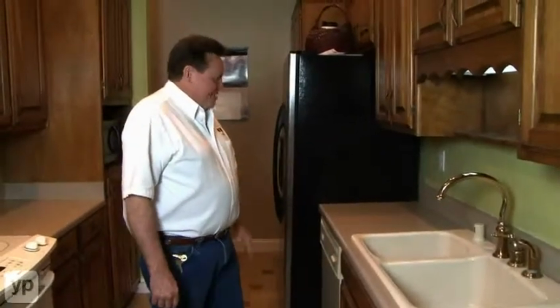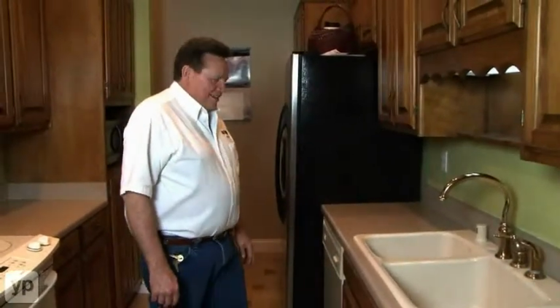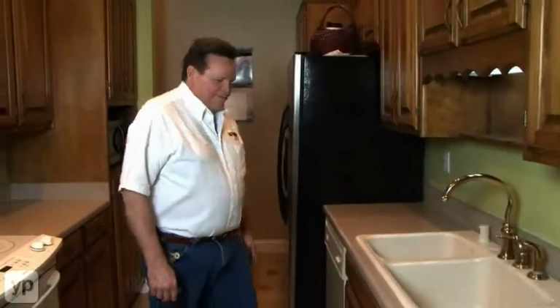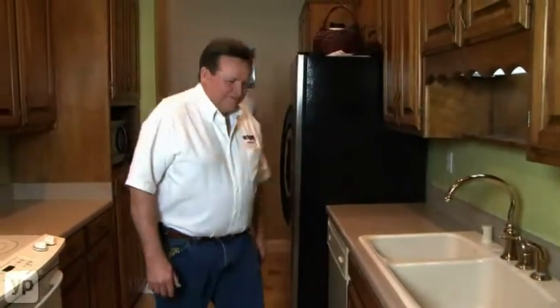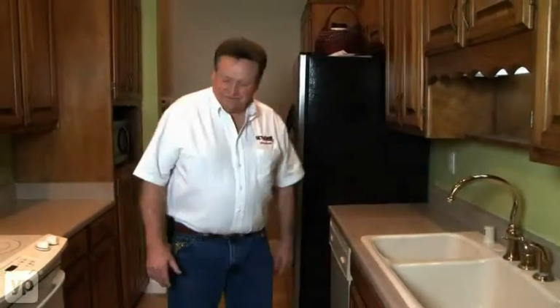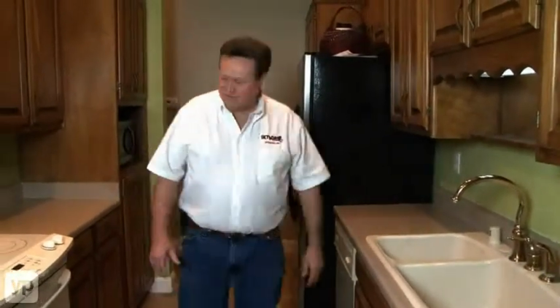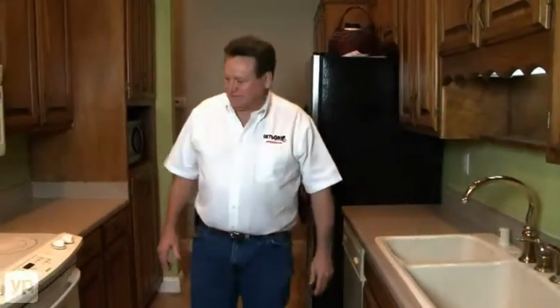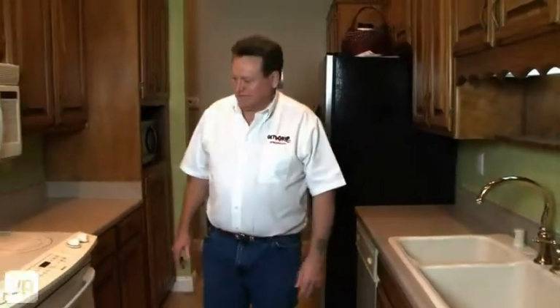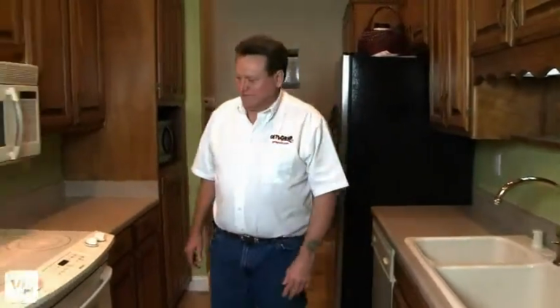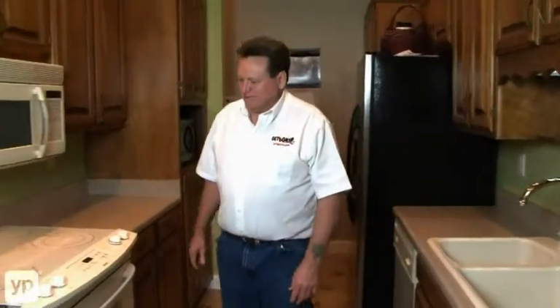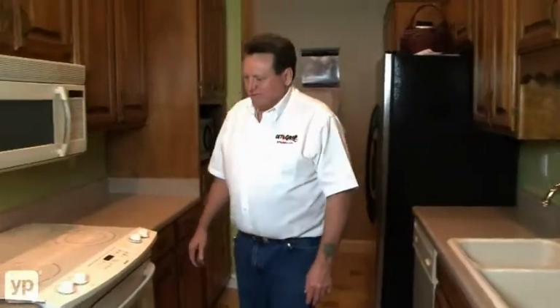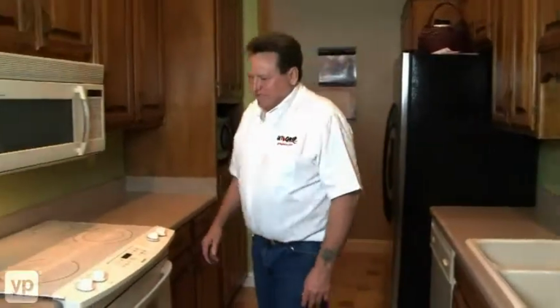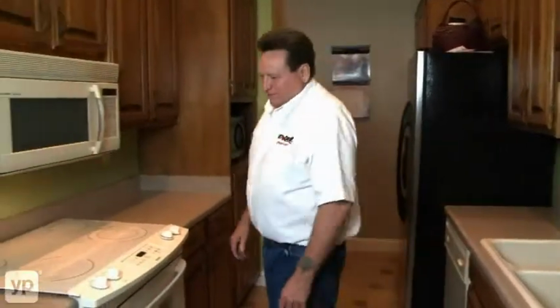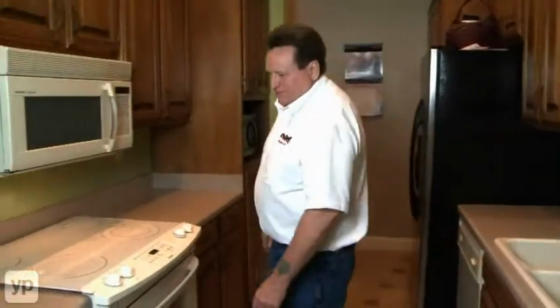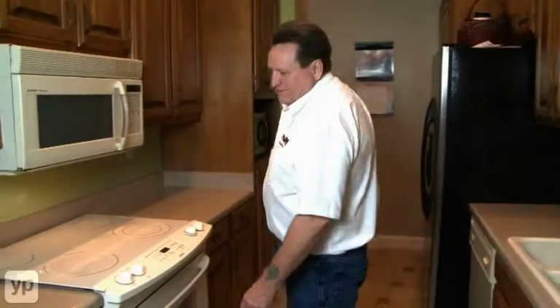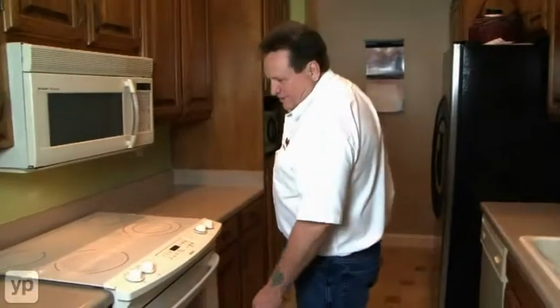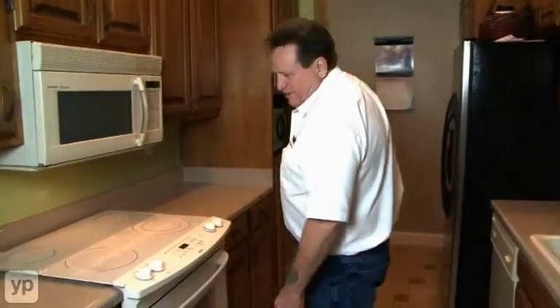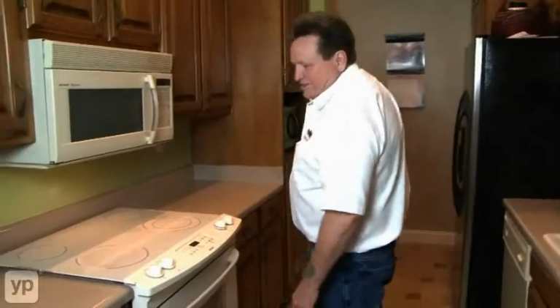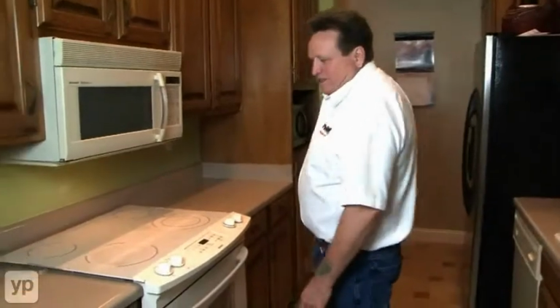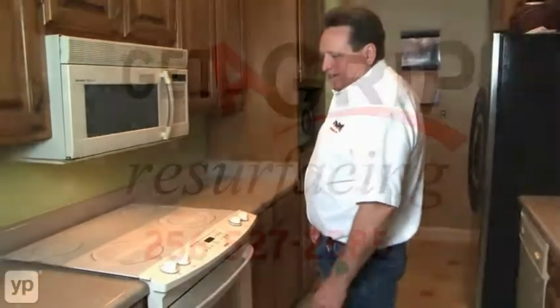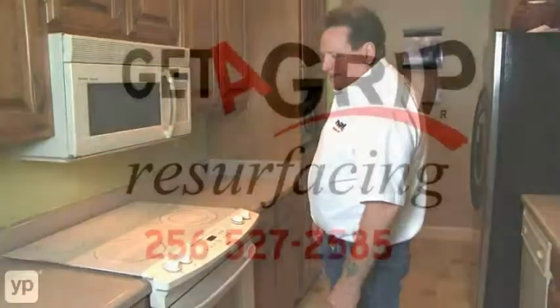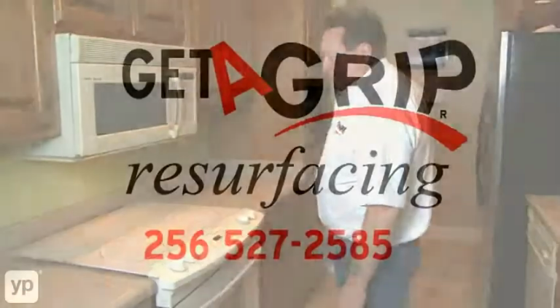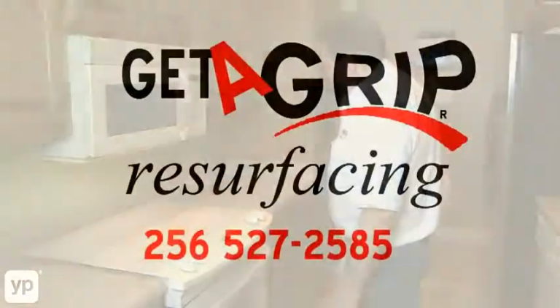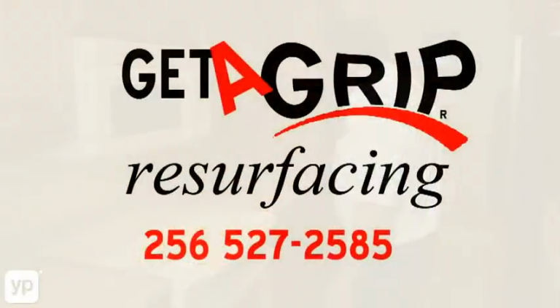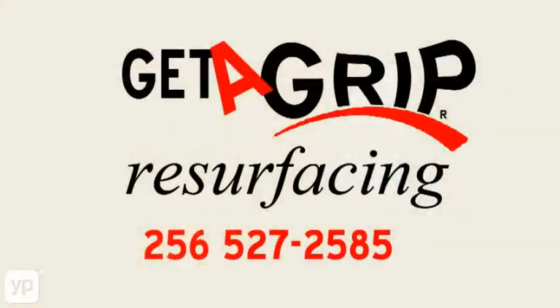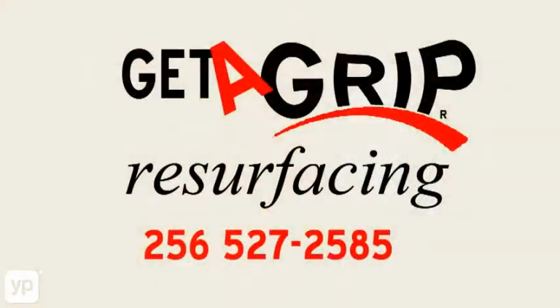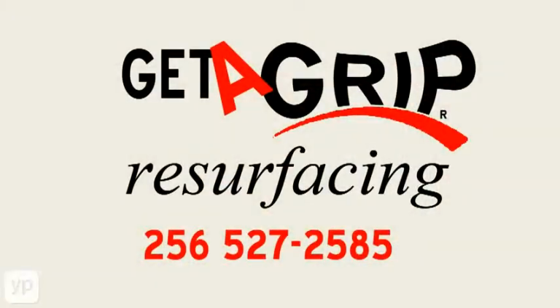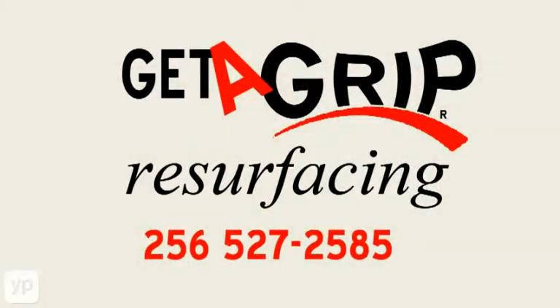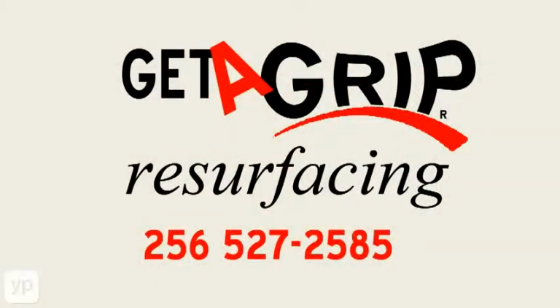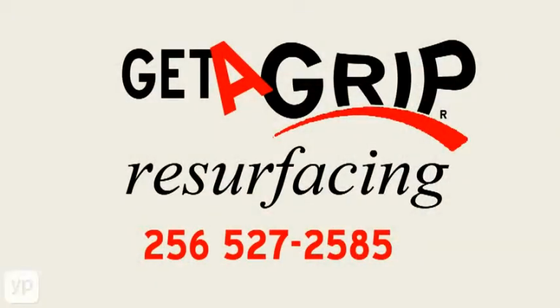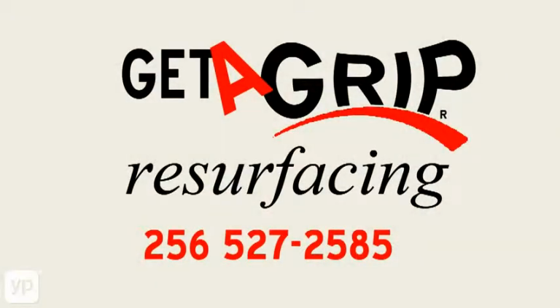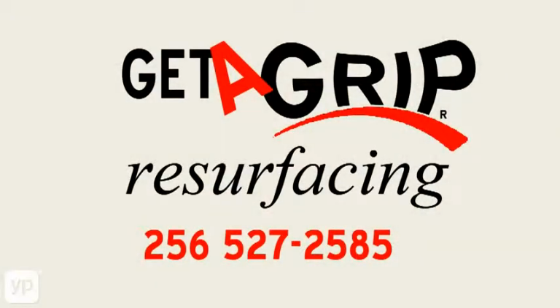Before you start your kitchen remodeling job, call Get a Grip Now for a free estimate.